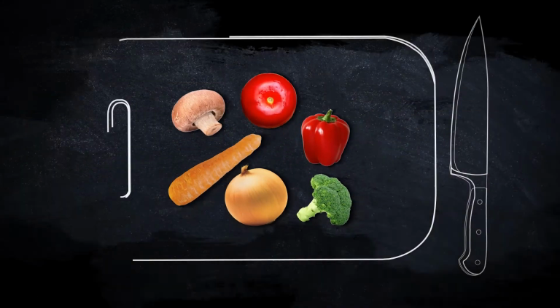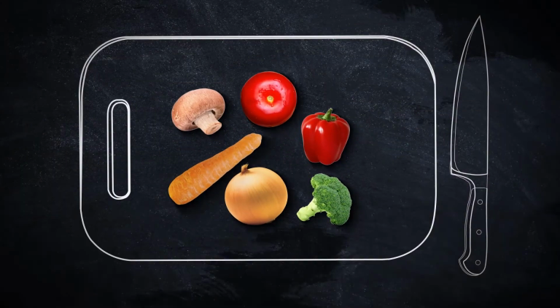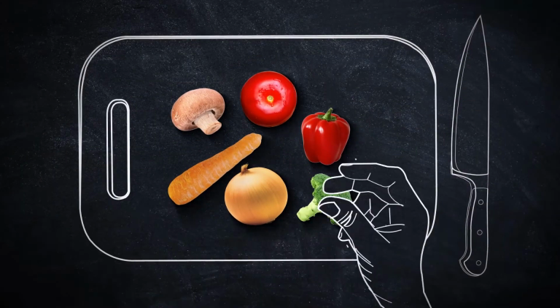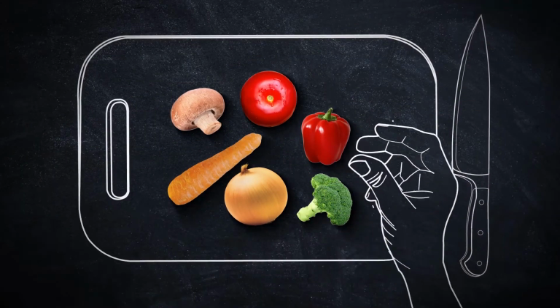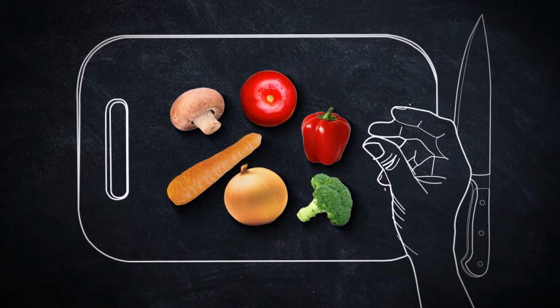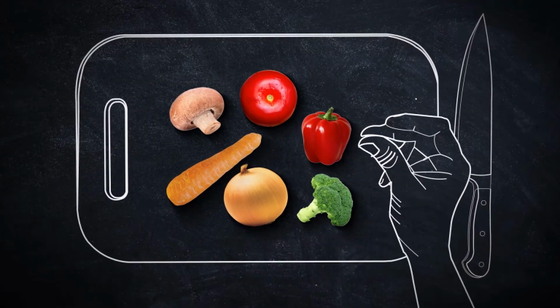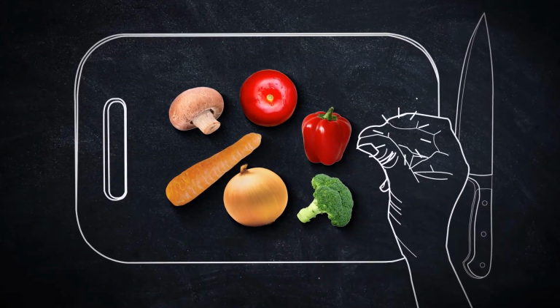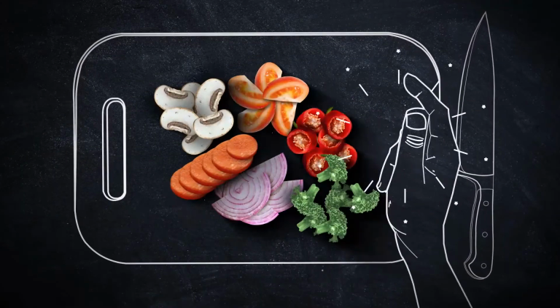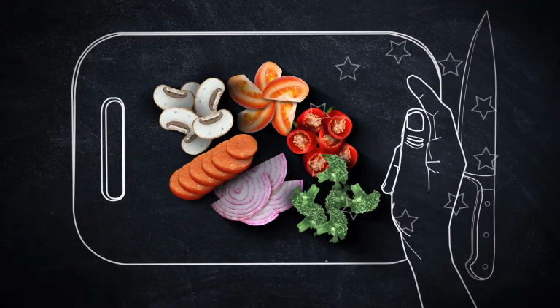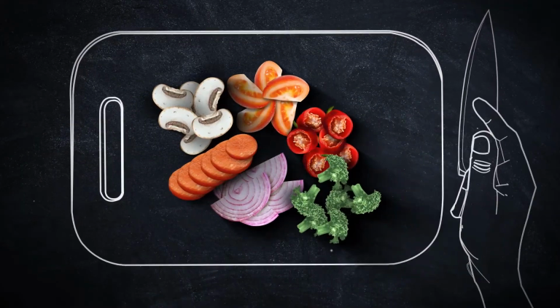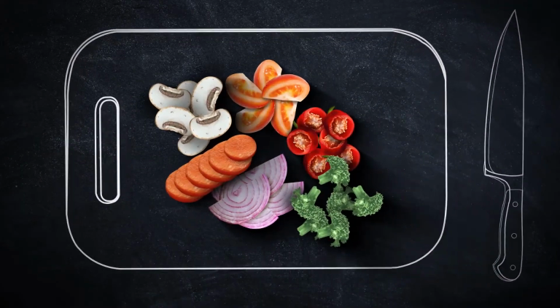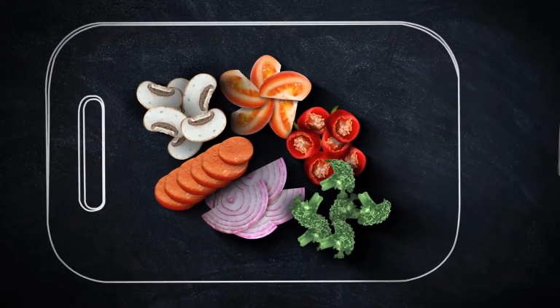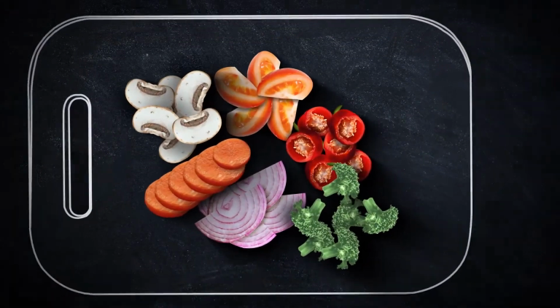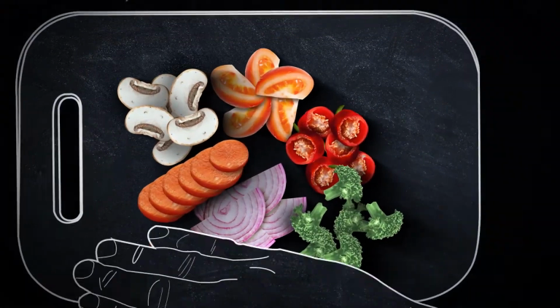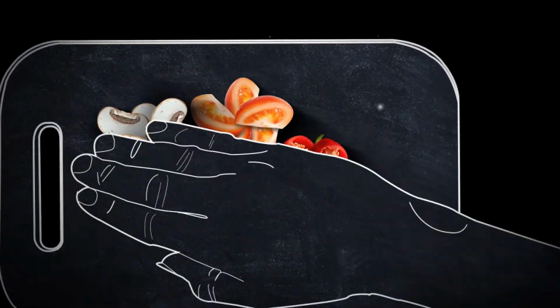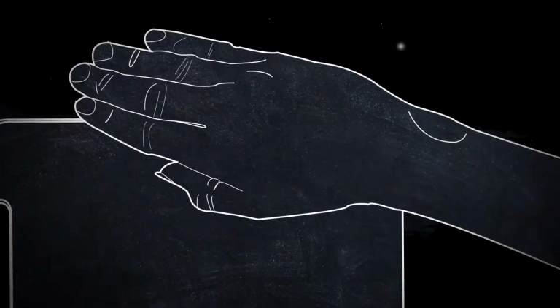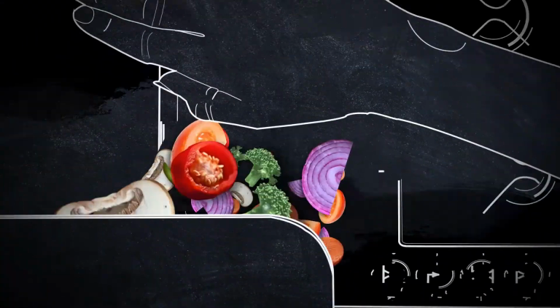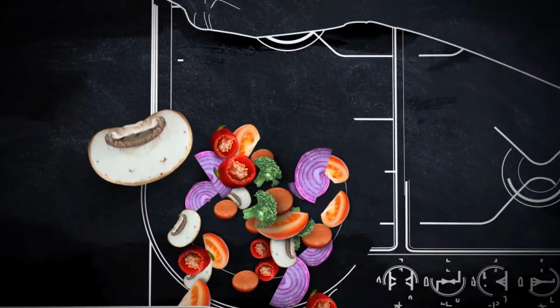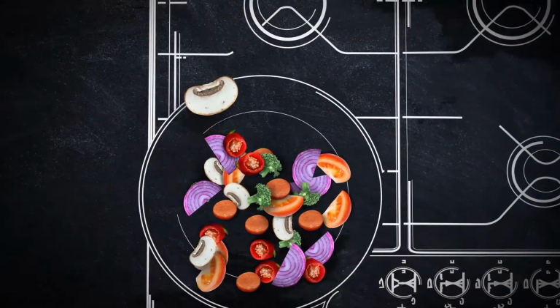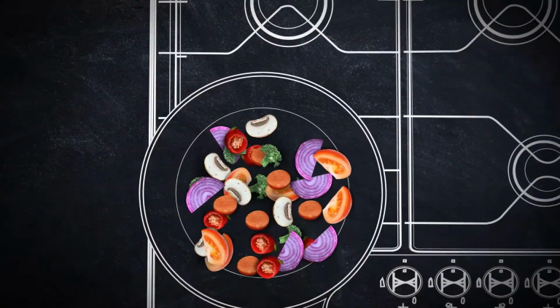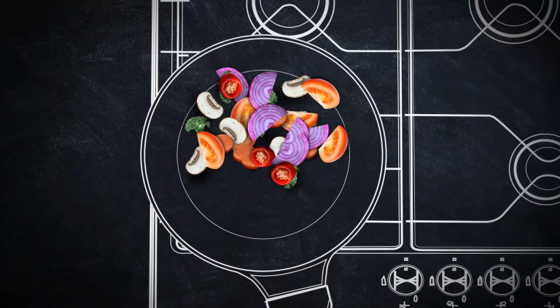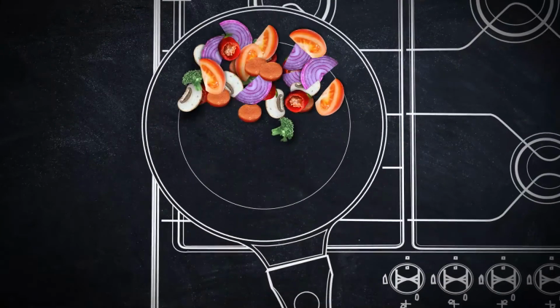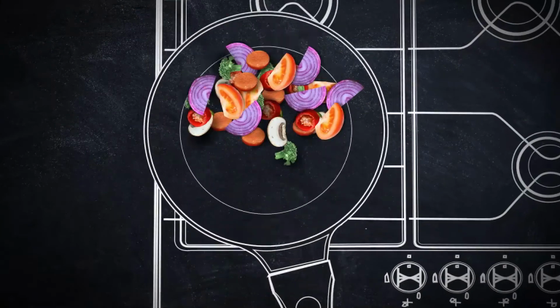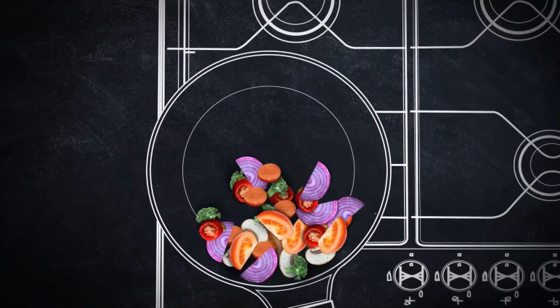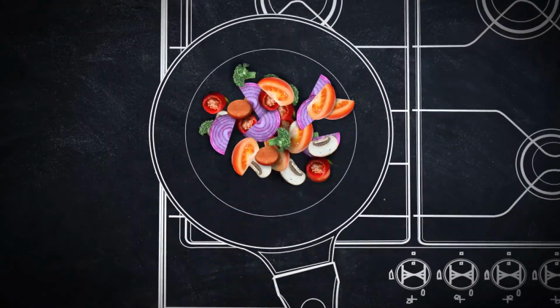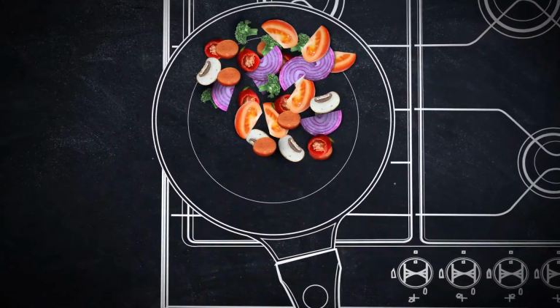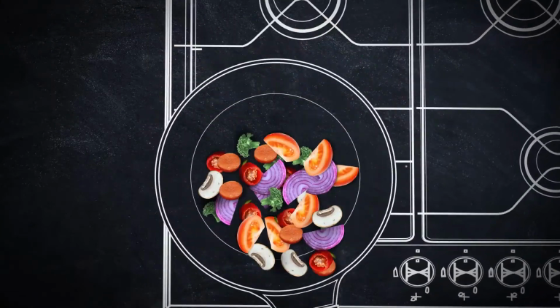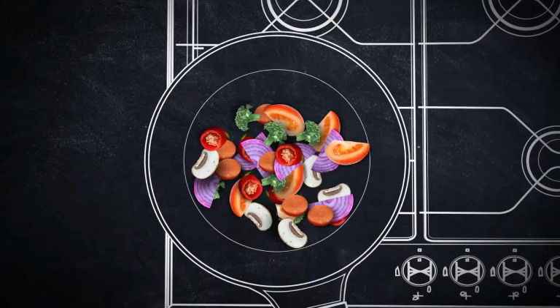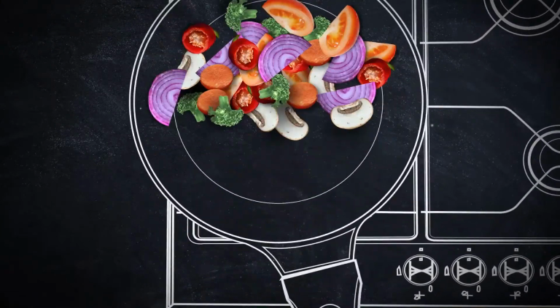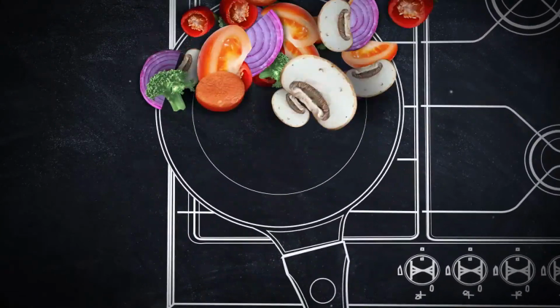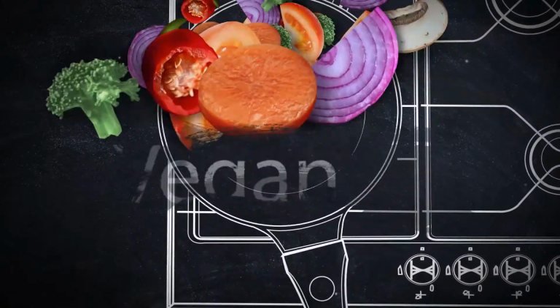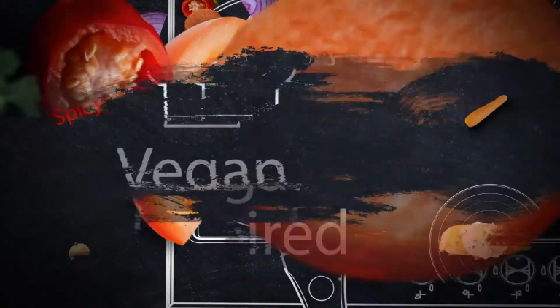Hi family and friends. I wanted to share this recipe with you tonight. It's stuffed porridge.